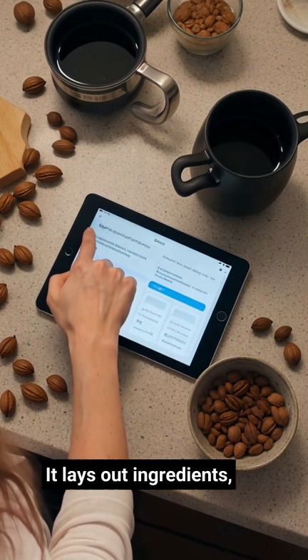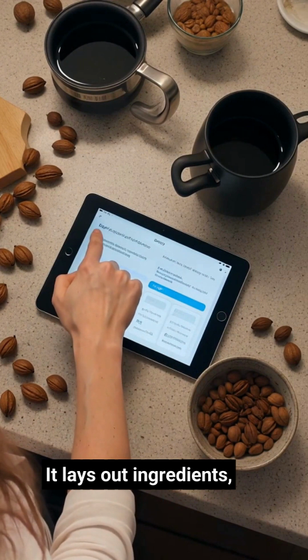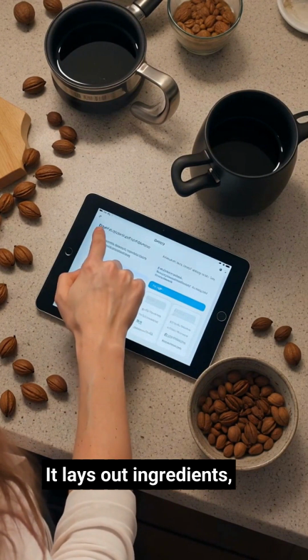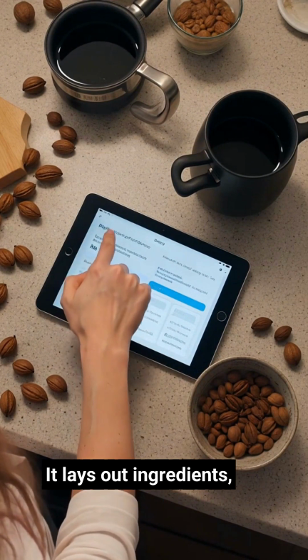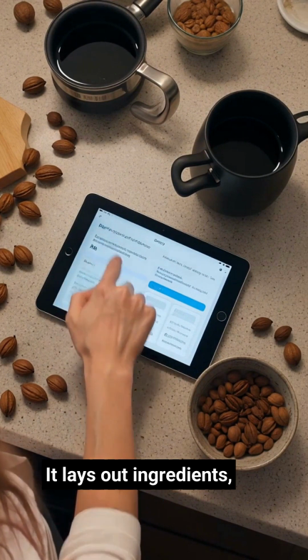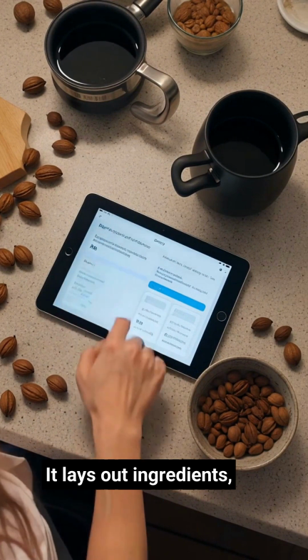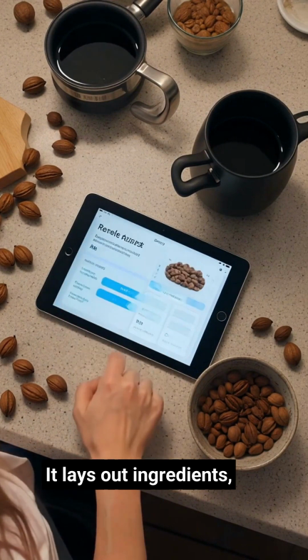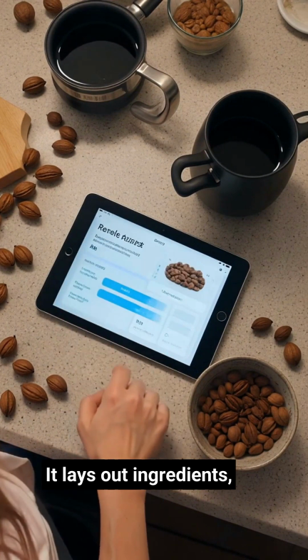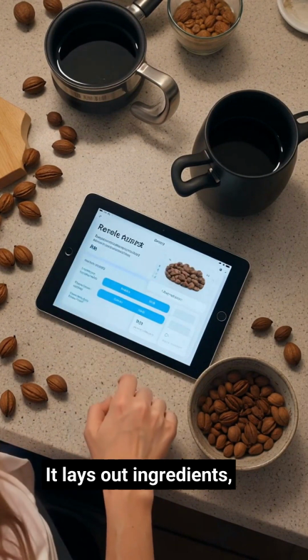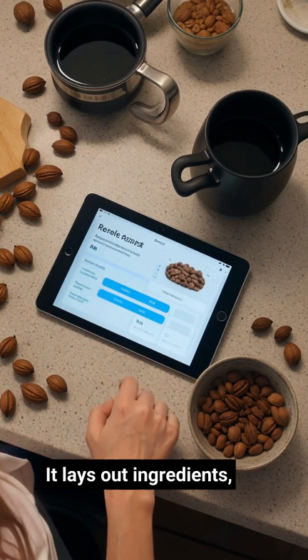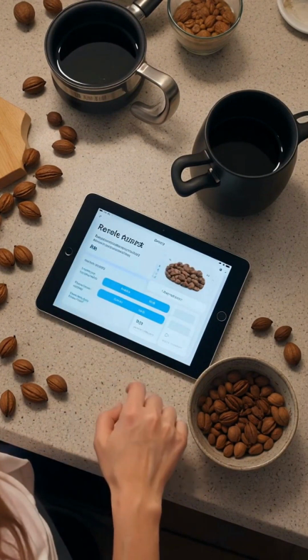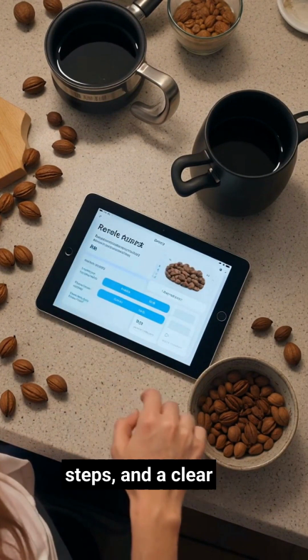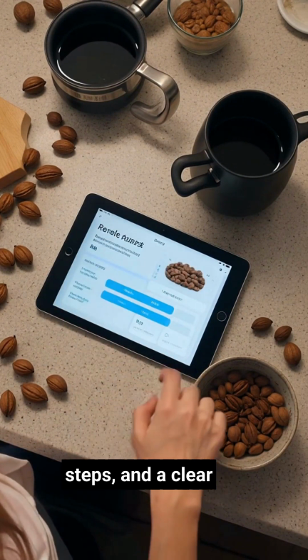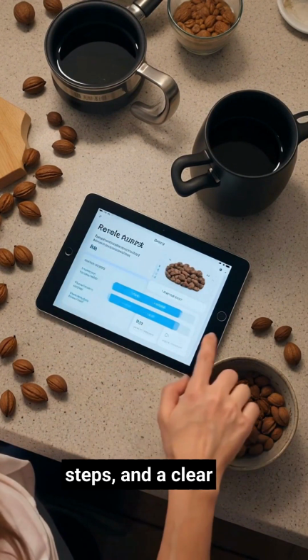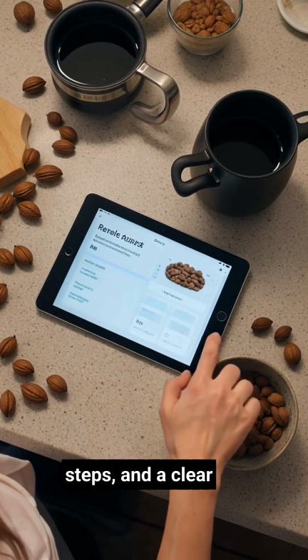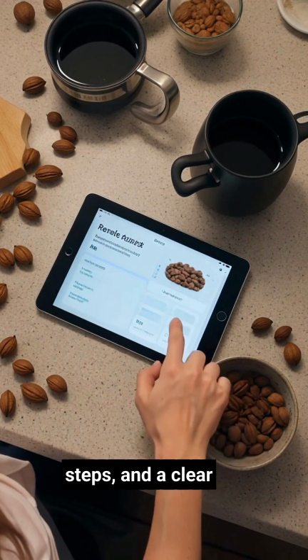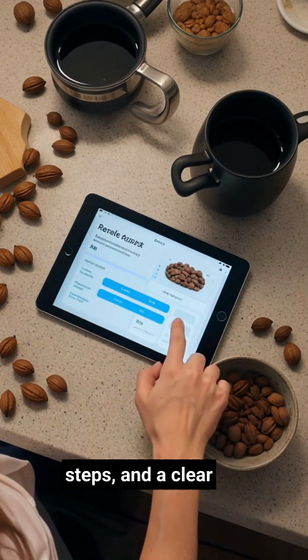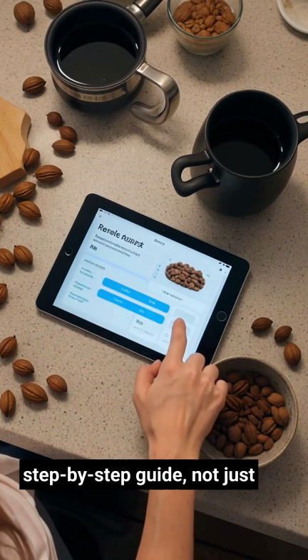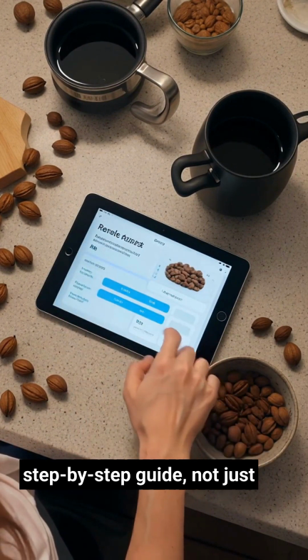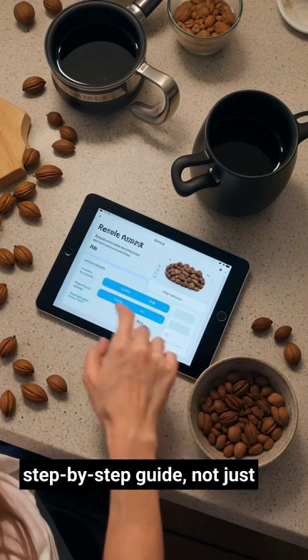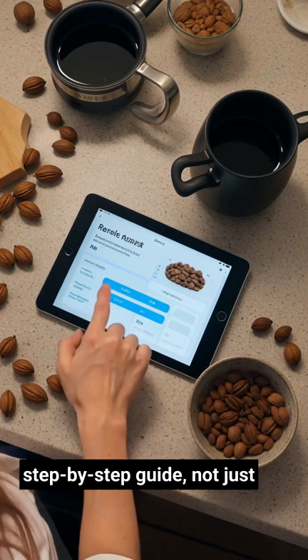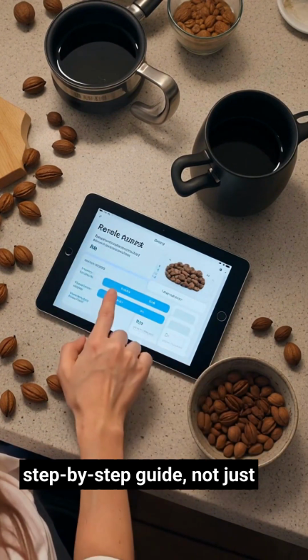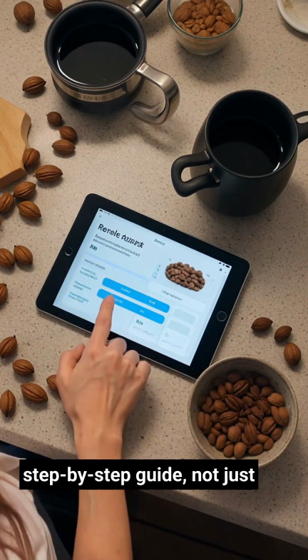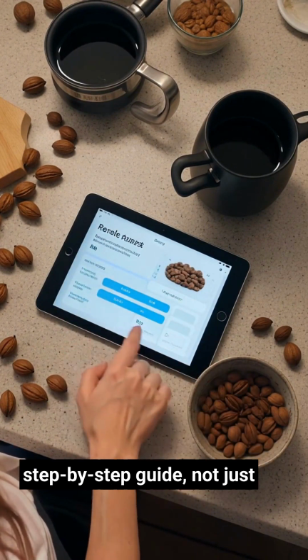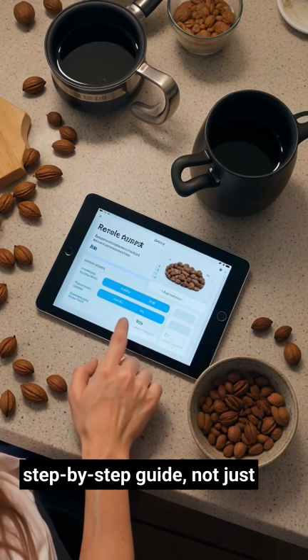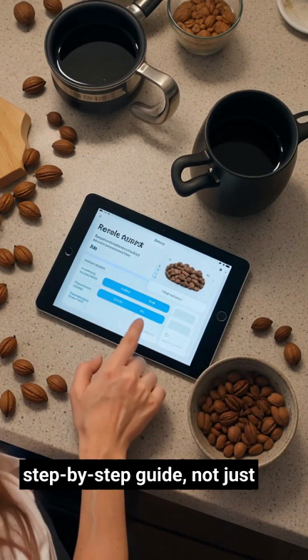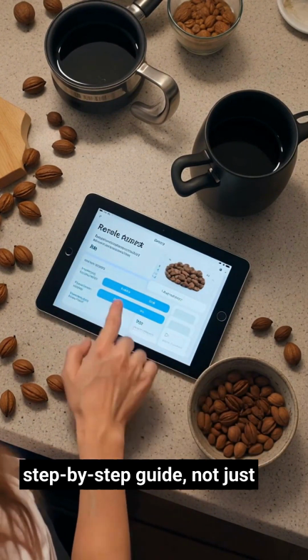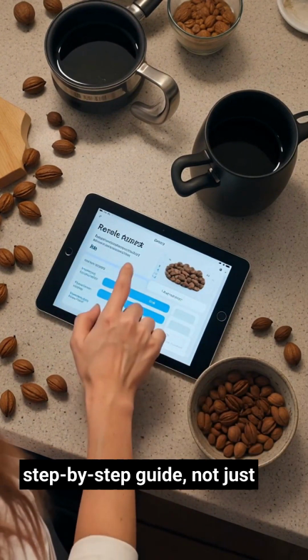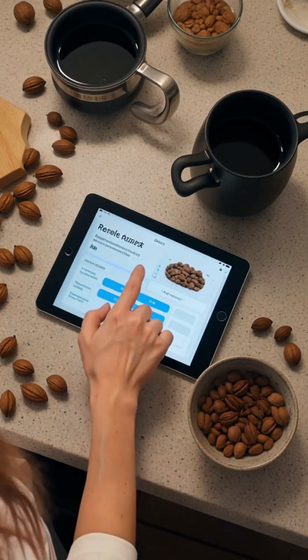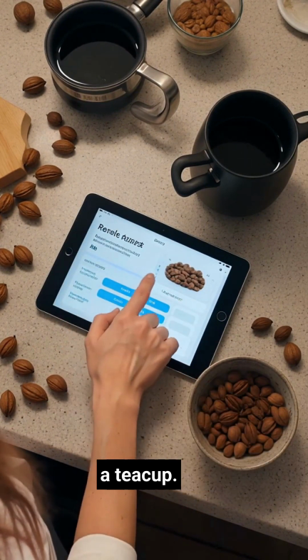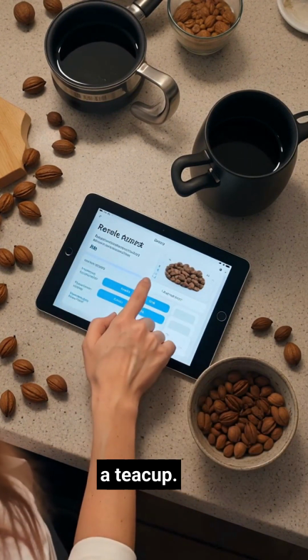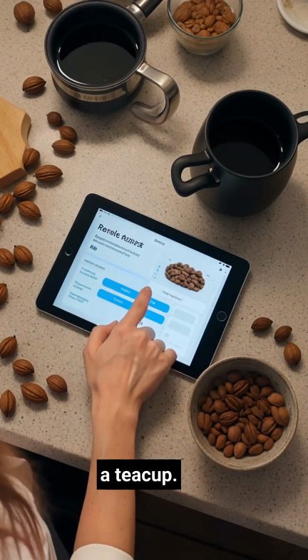It lays out ingredients, steps, and a clear step-by-step guide — not just a teacup.